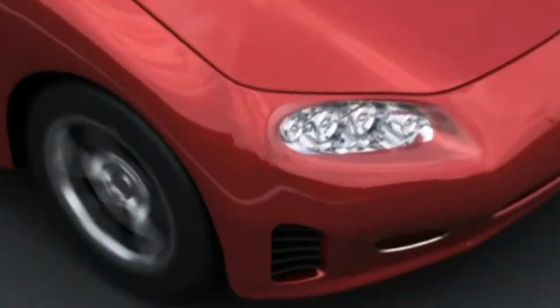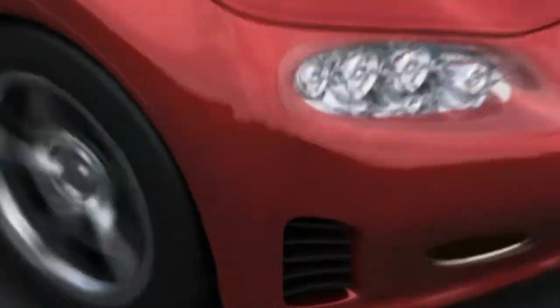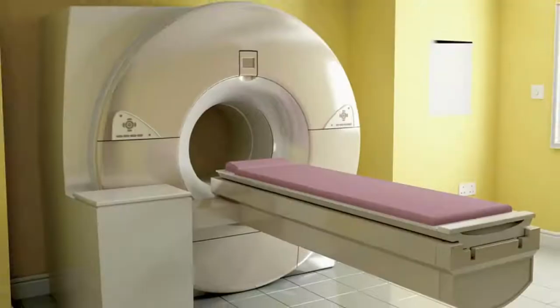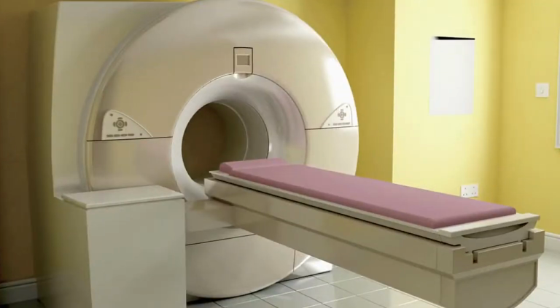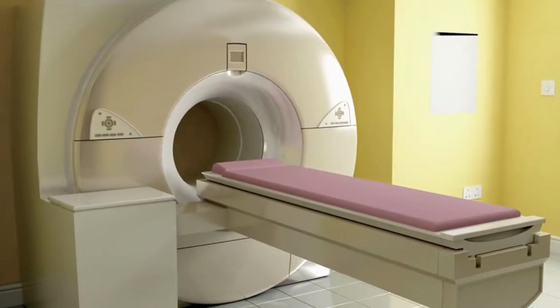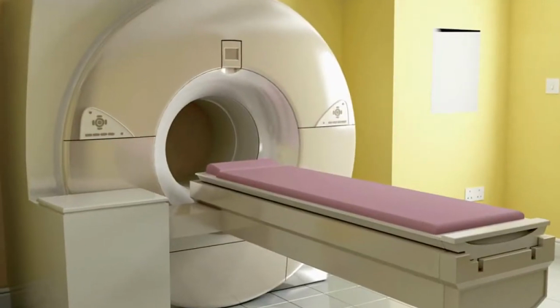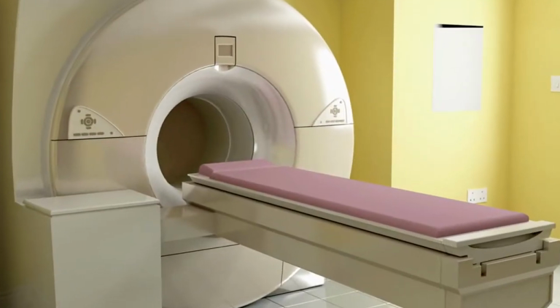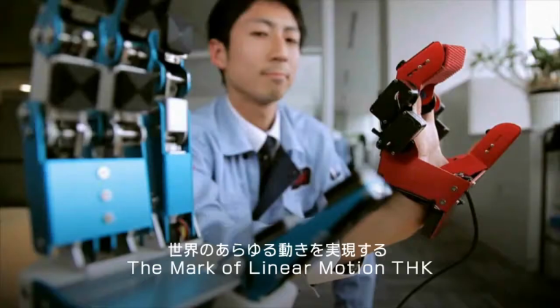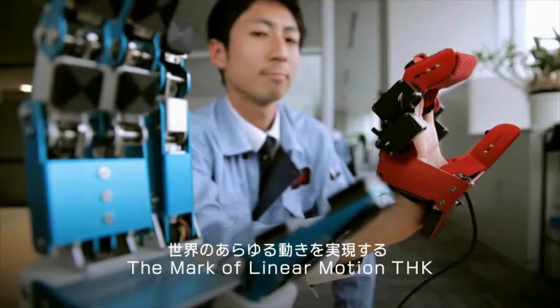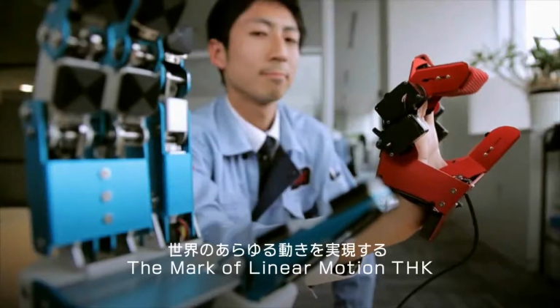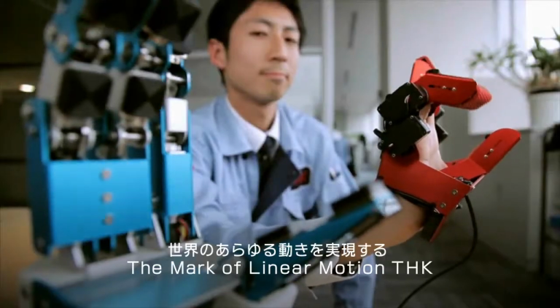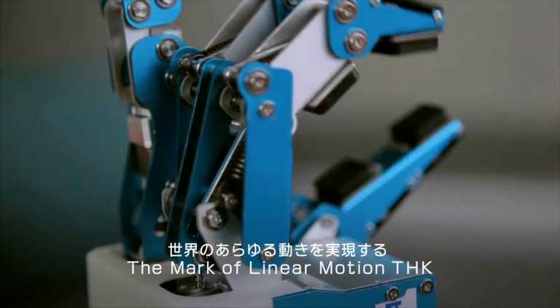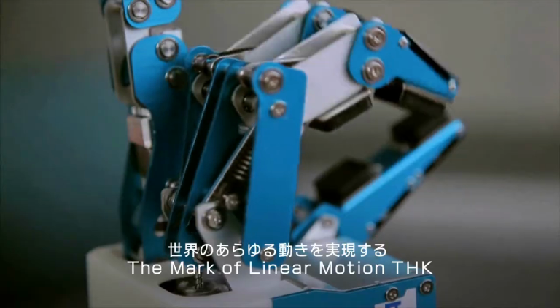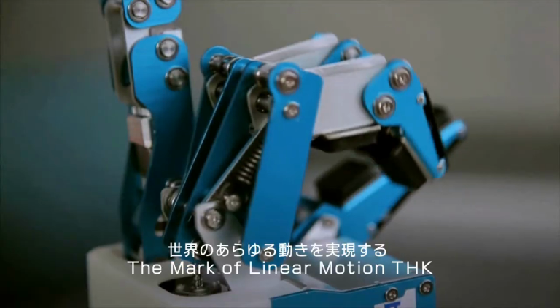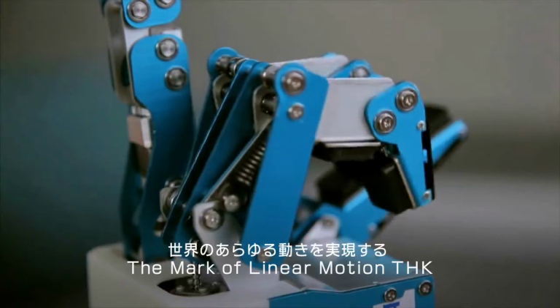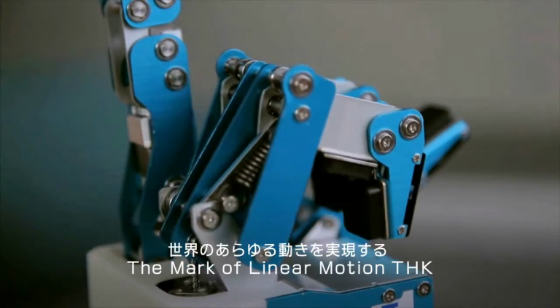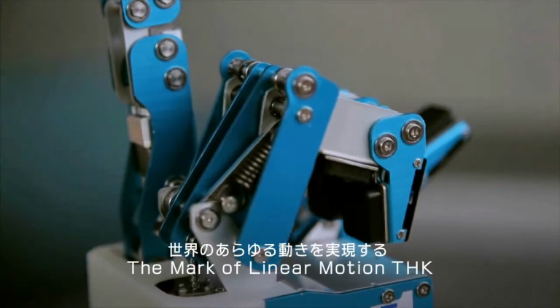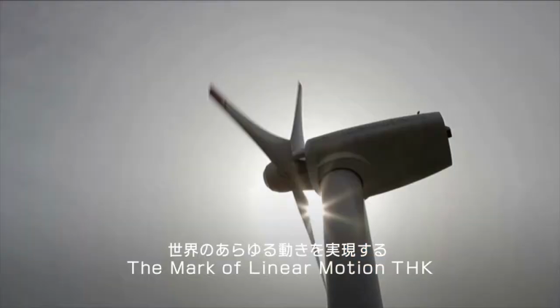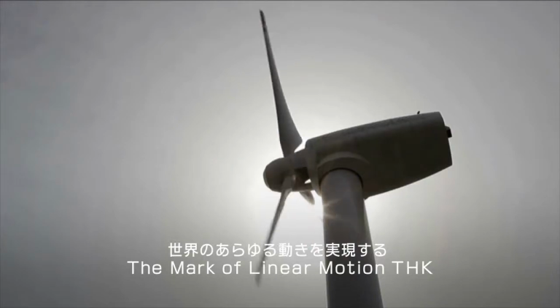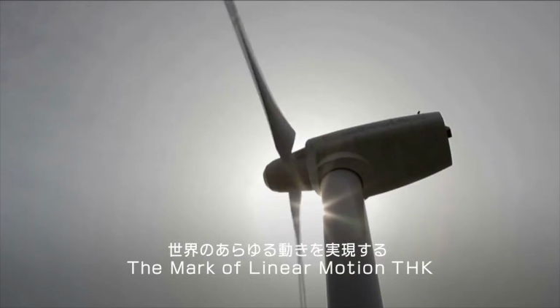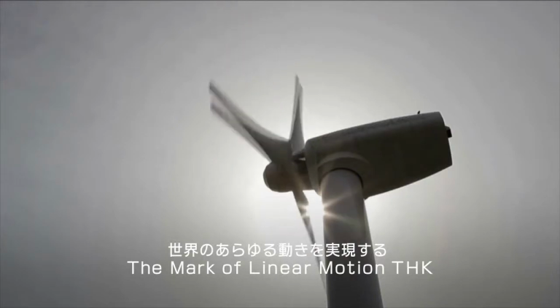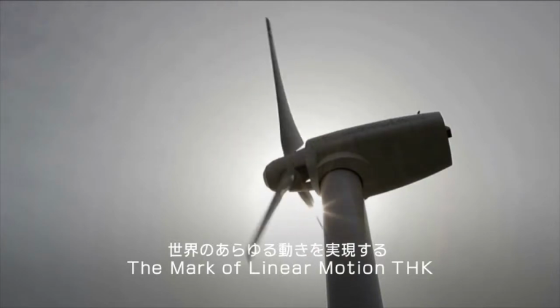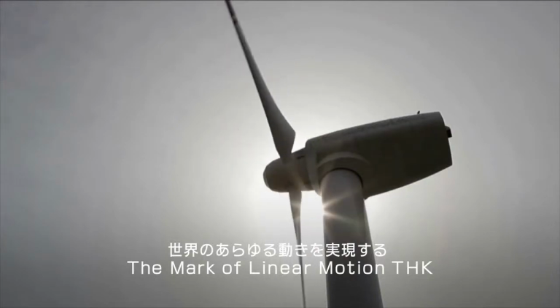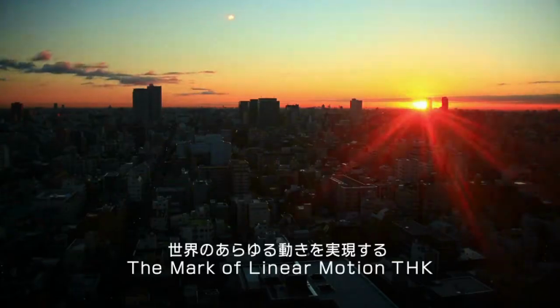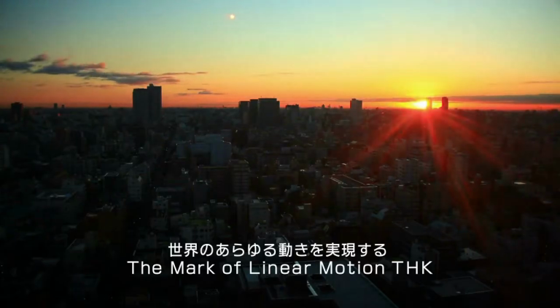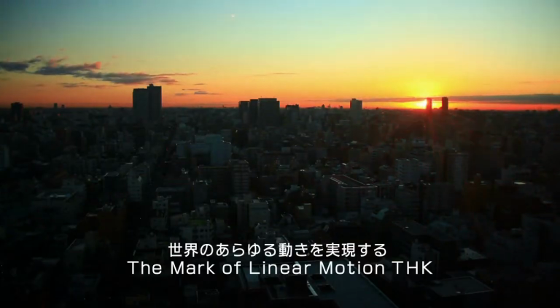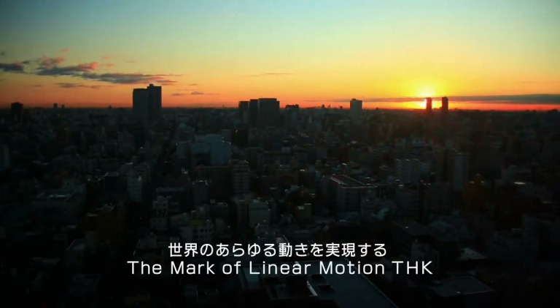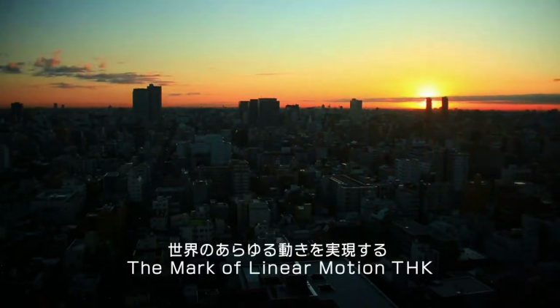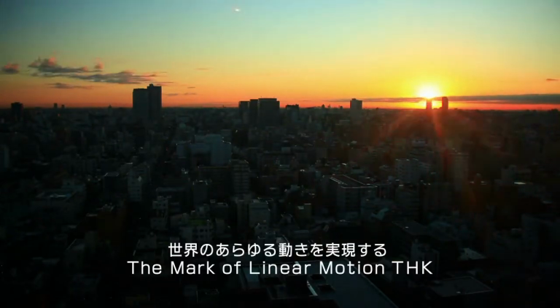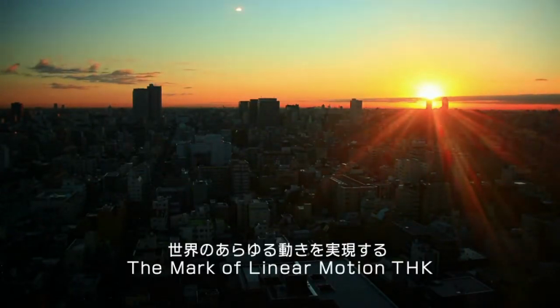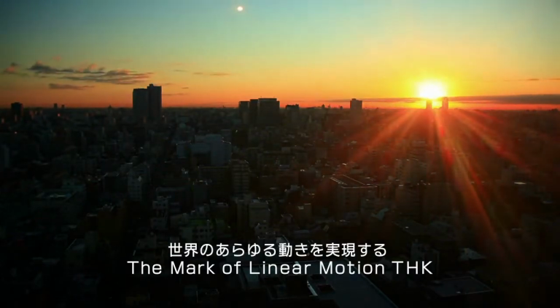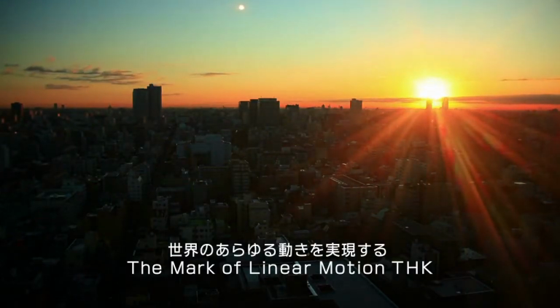The mark of linear motion. We make motion possible anywhere.